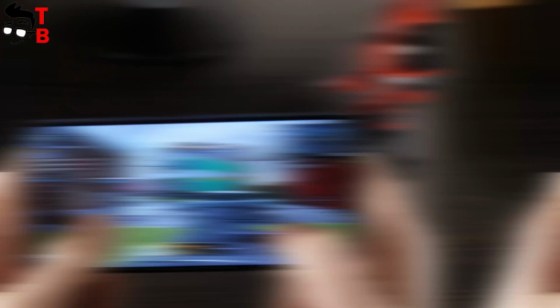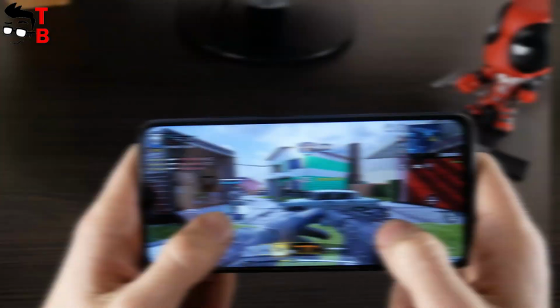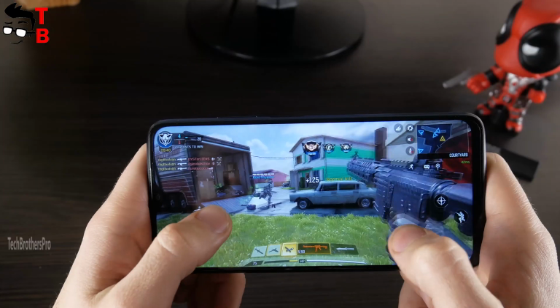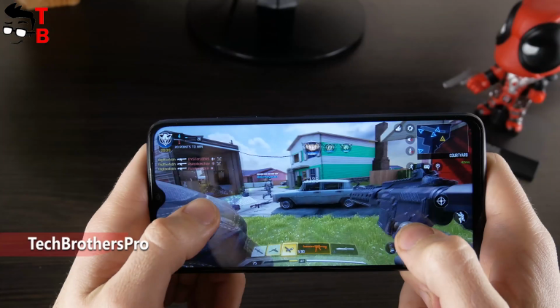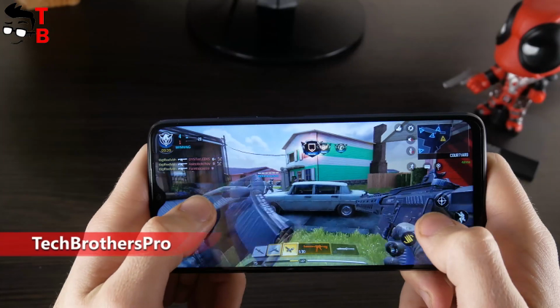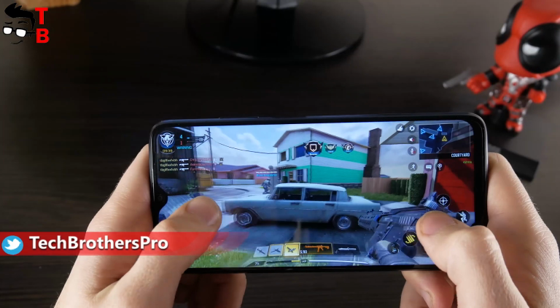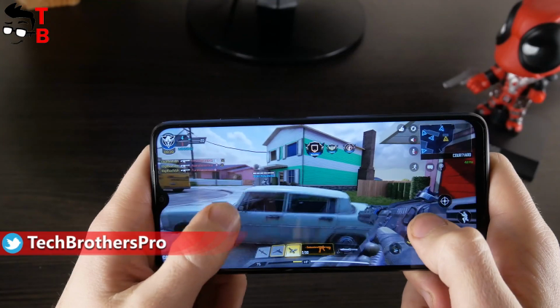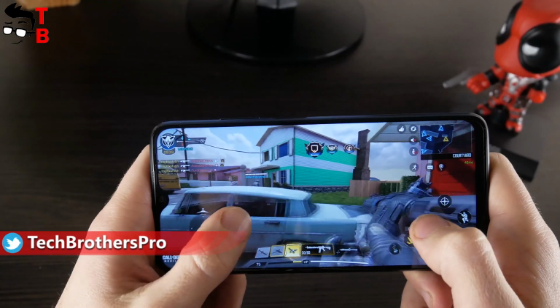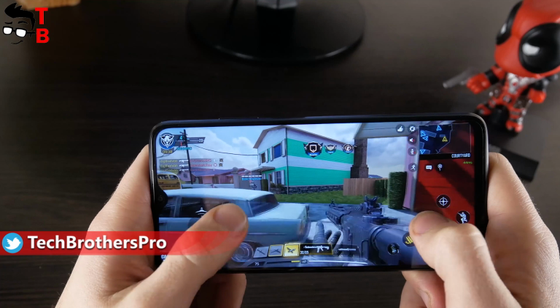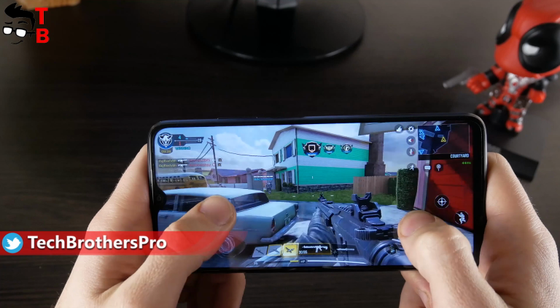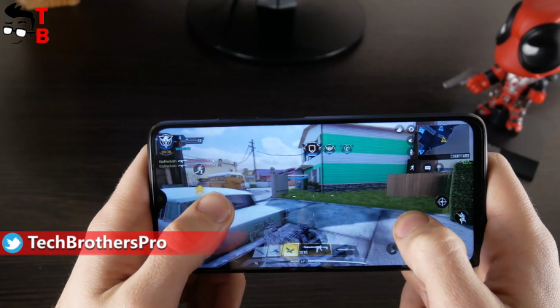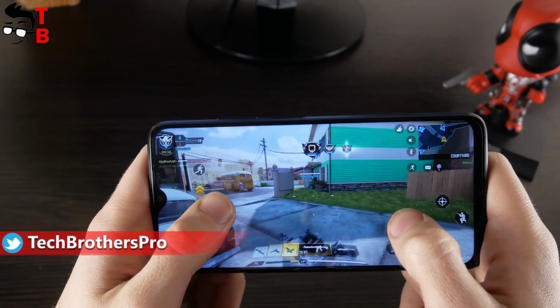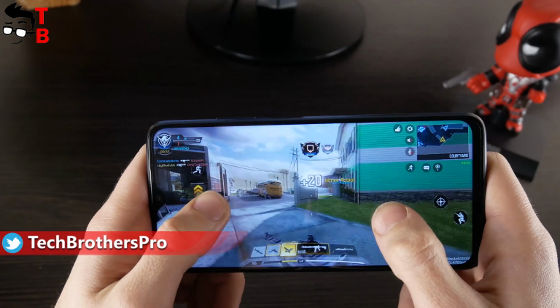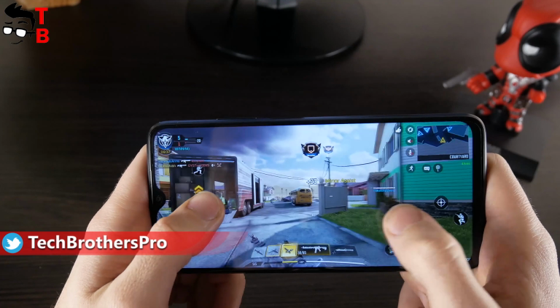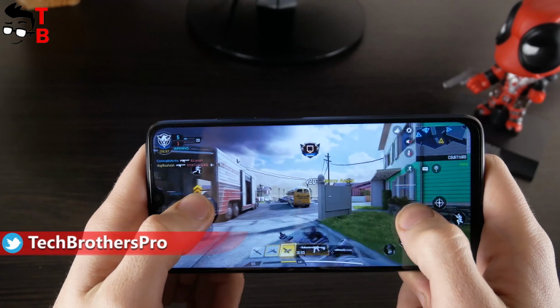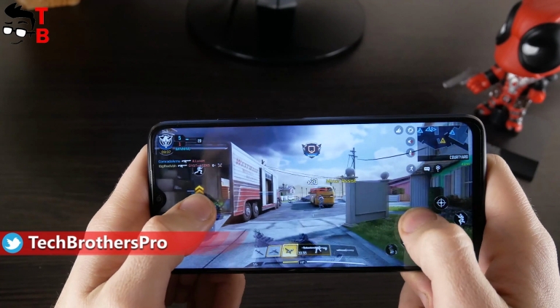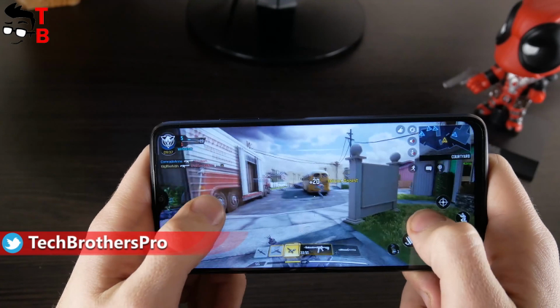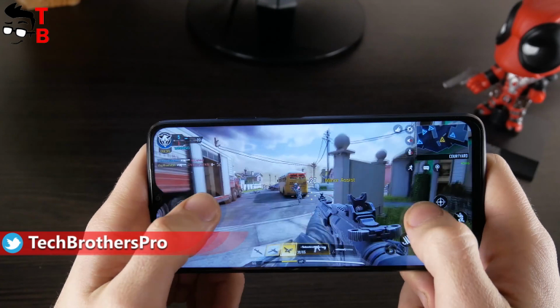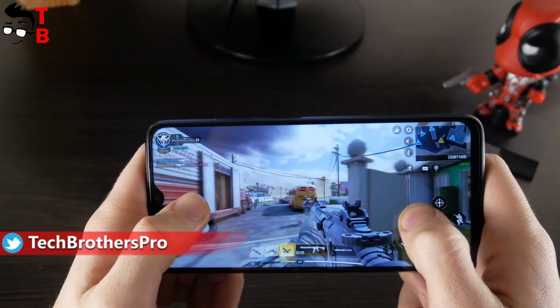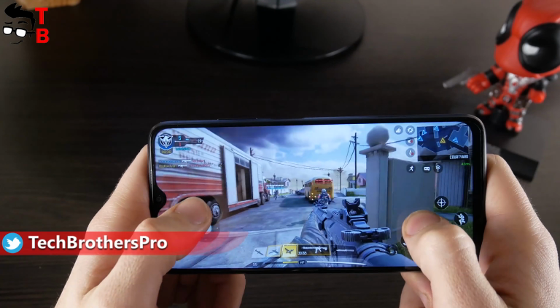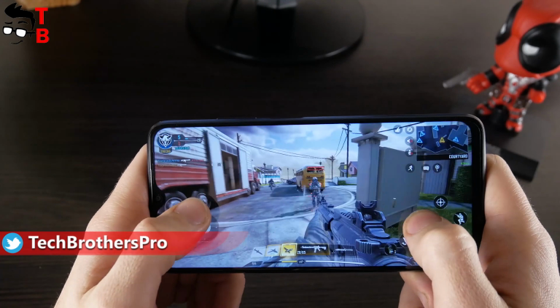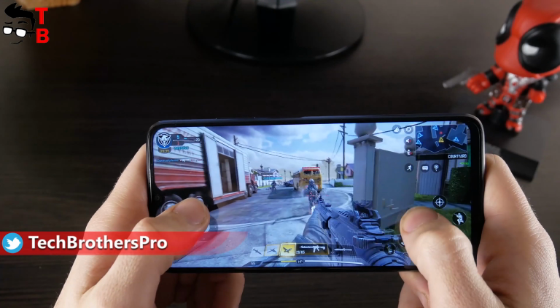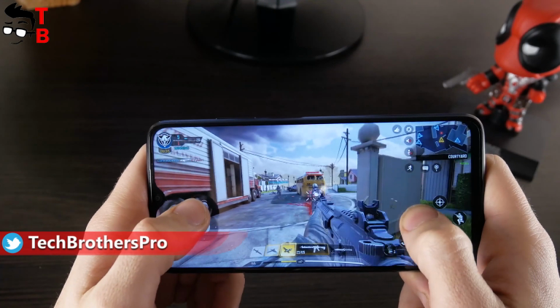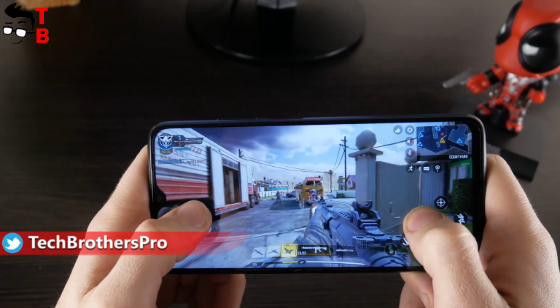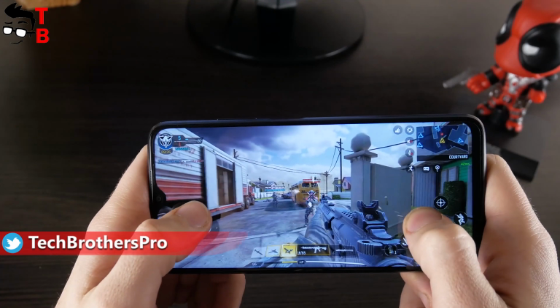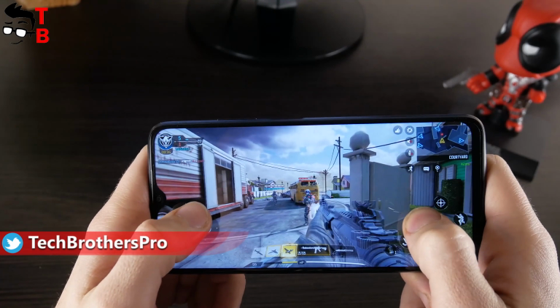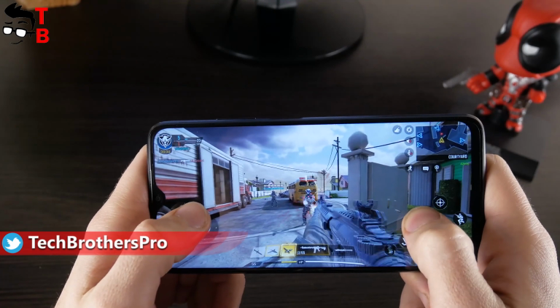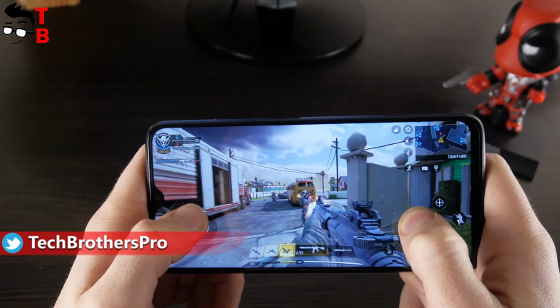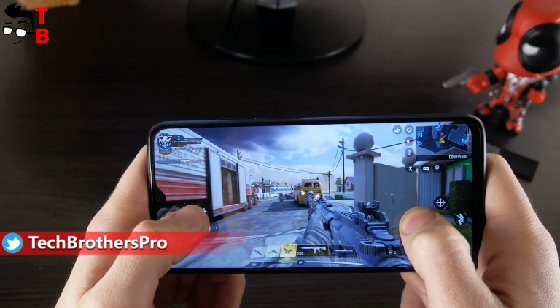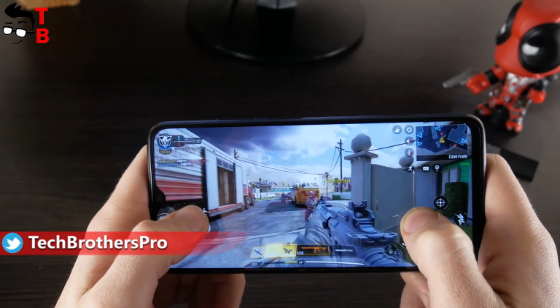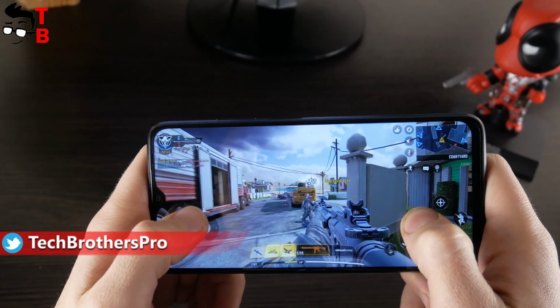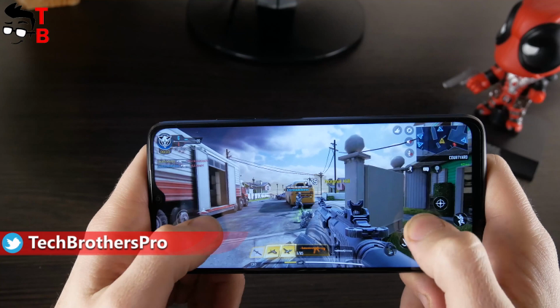The next game is called Call of Duty. This is a very popular game now, and I think that many of you have already played it.